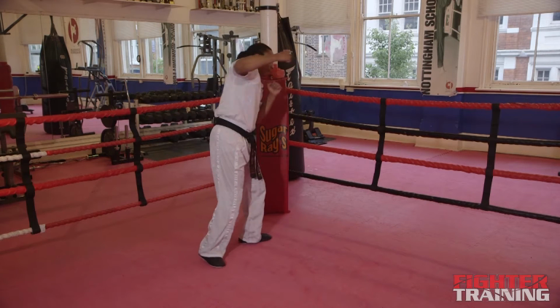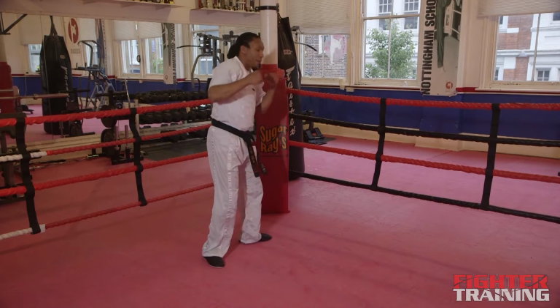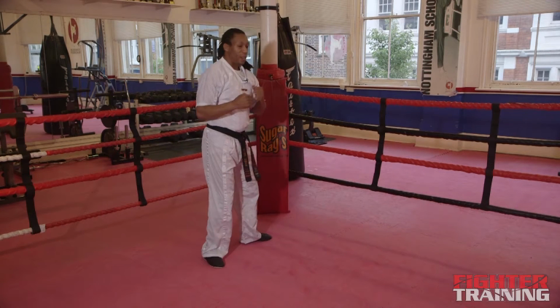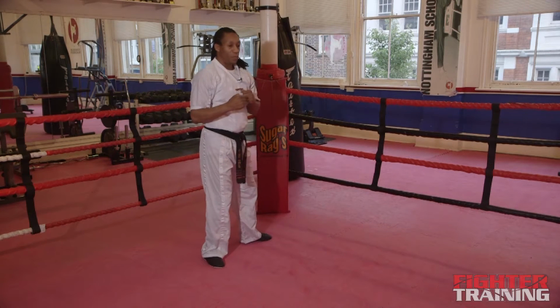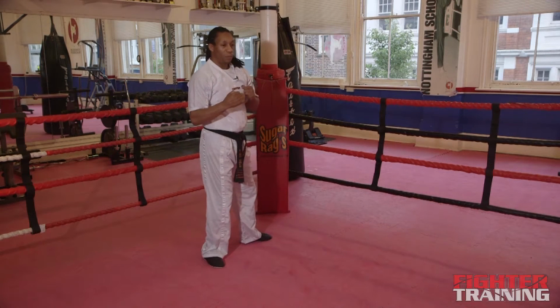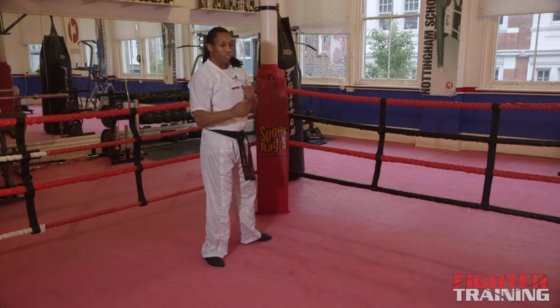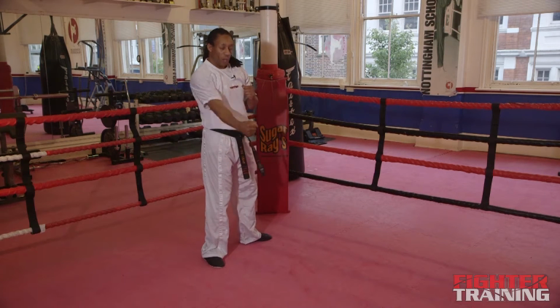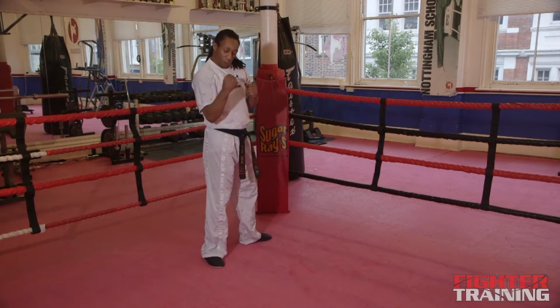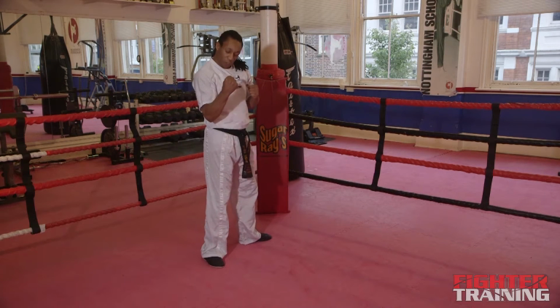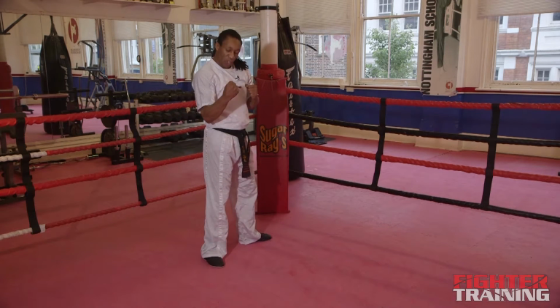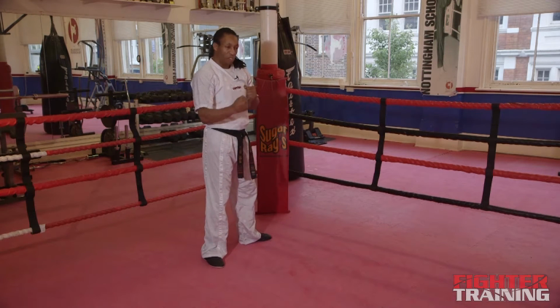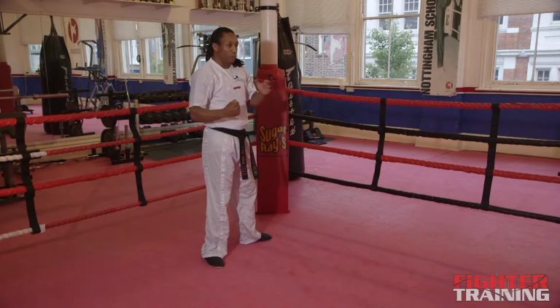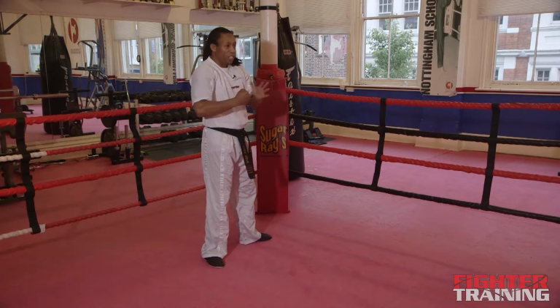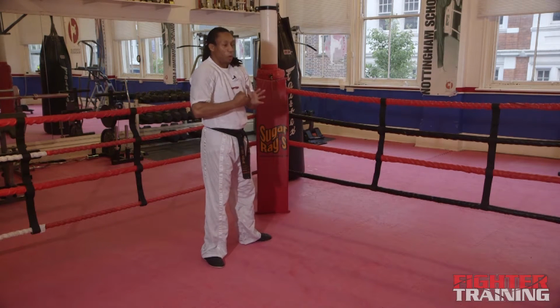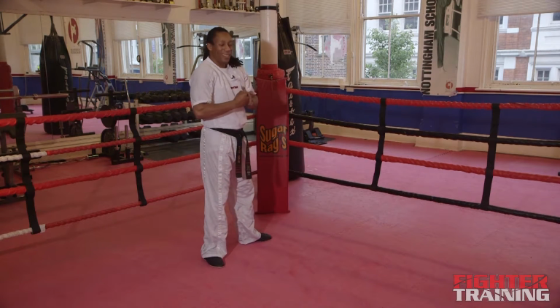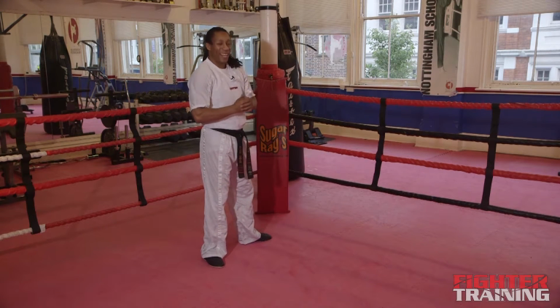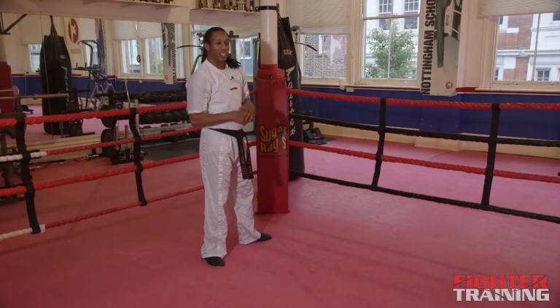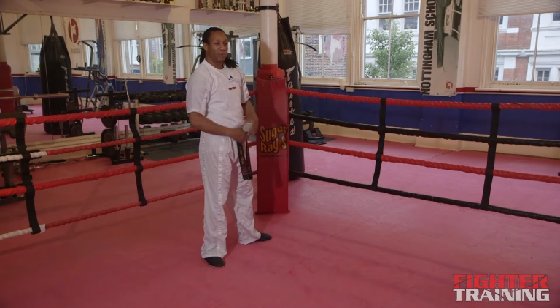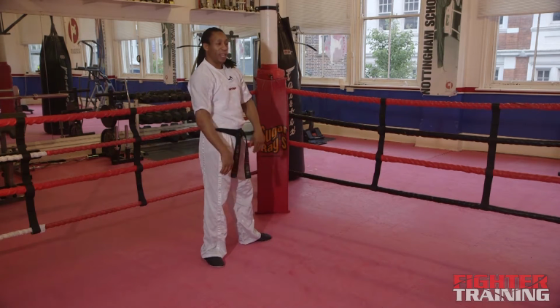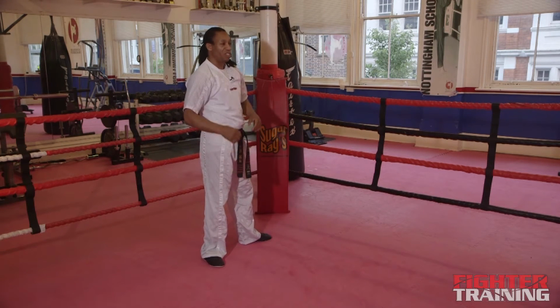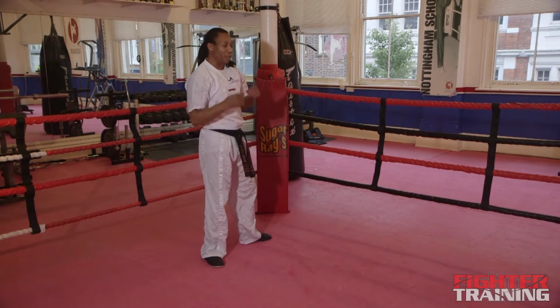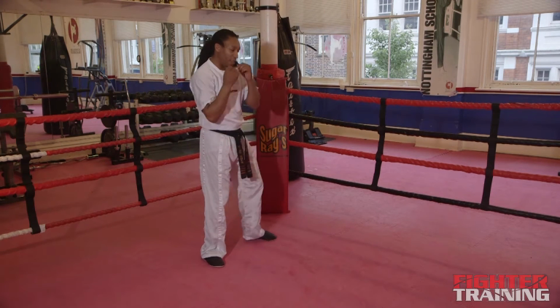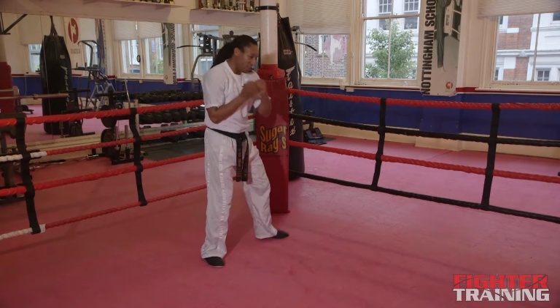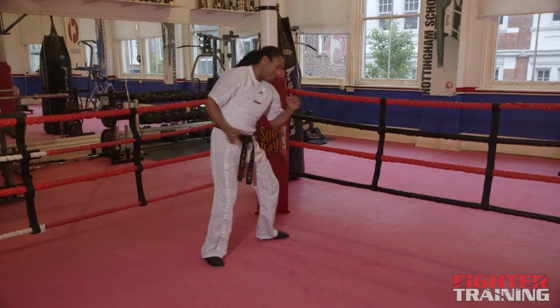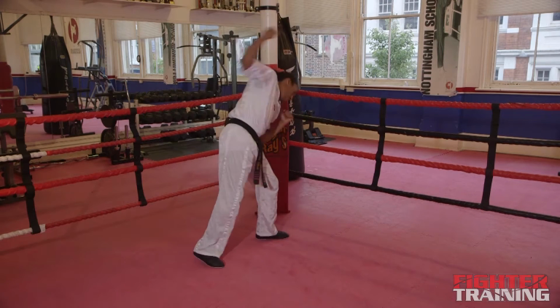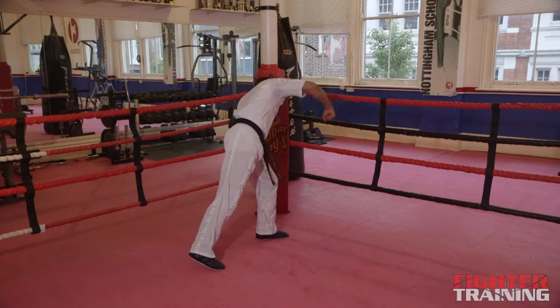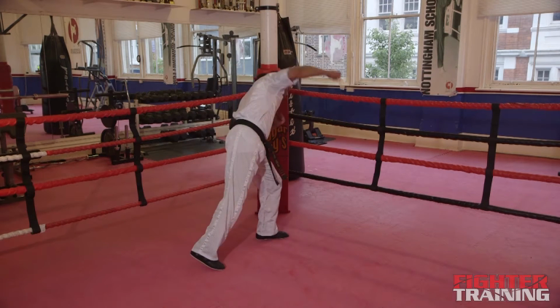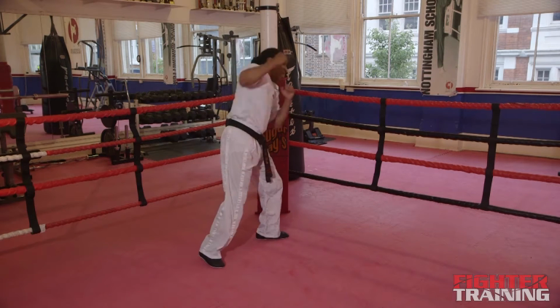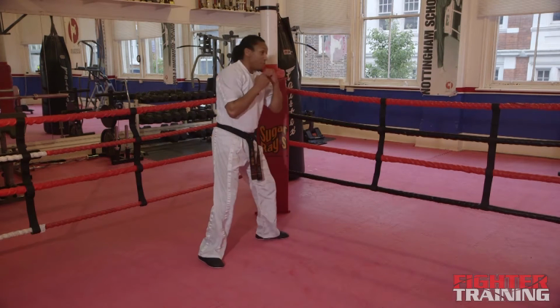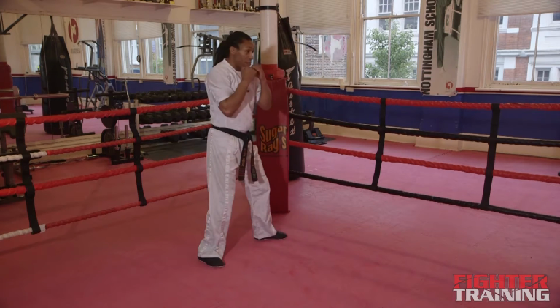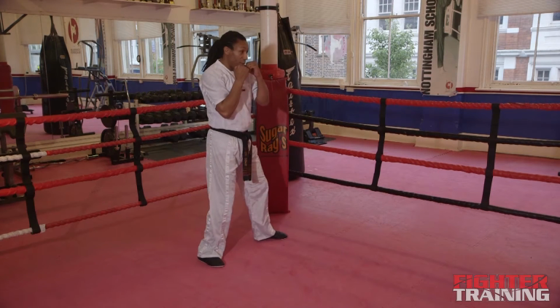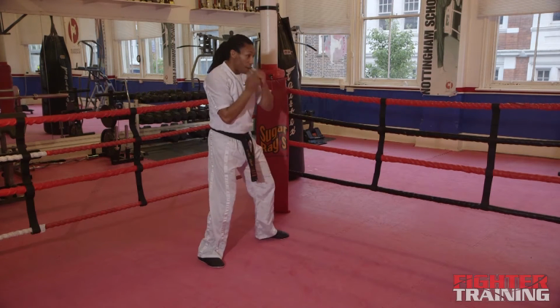With this punch, you don't want to put too much into it and you don't want to be tense. You need to be nice and relaxed. Slip and it's straight over and down.